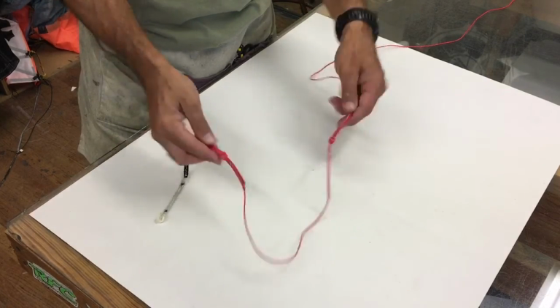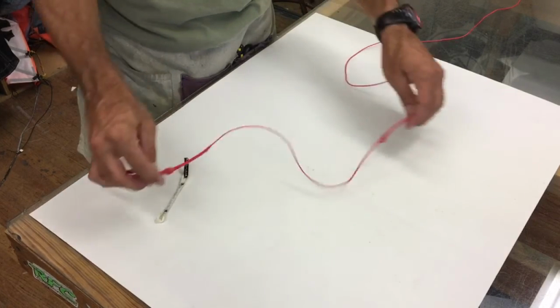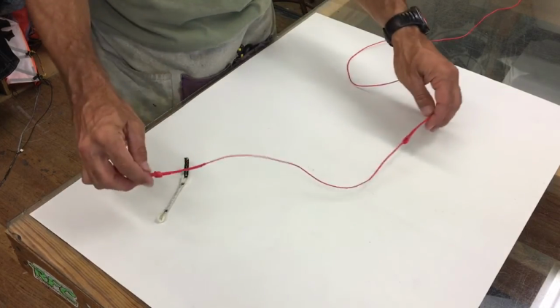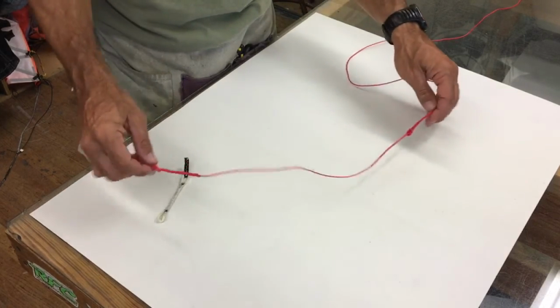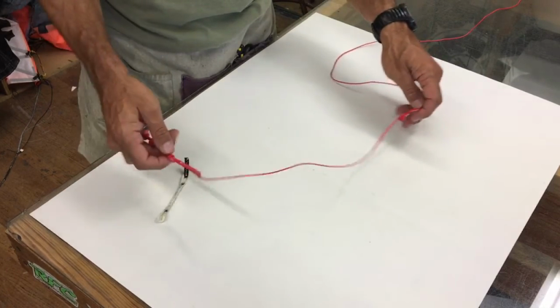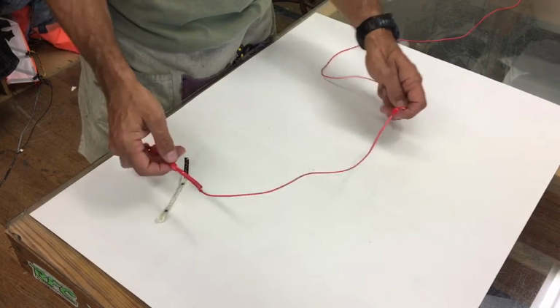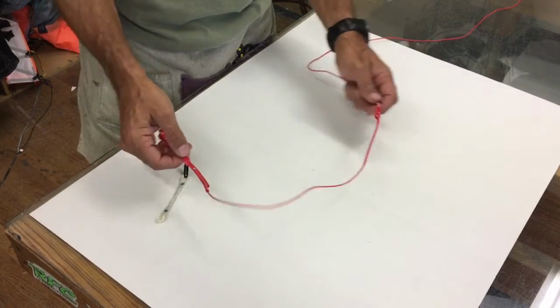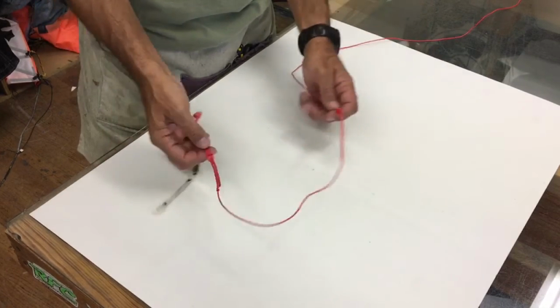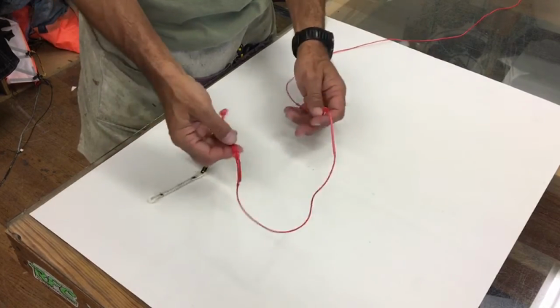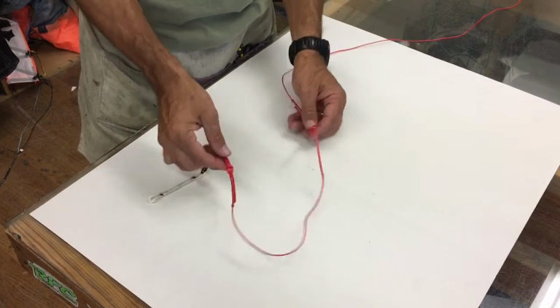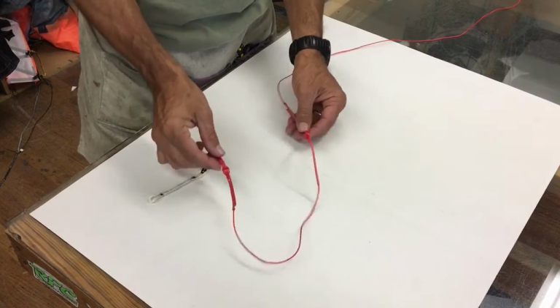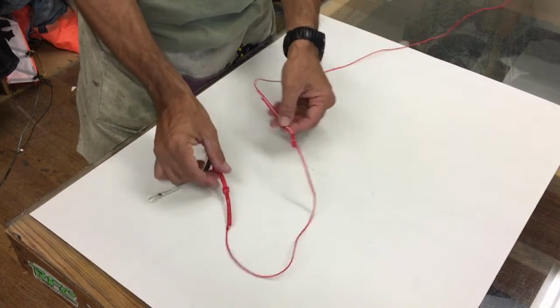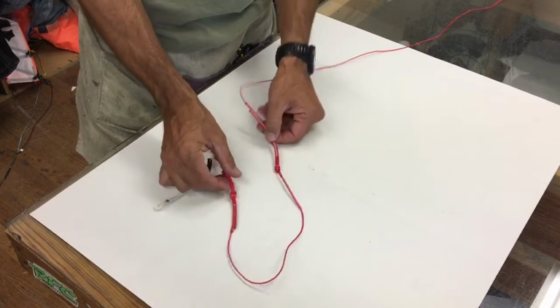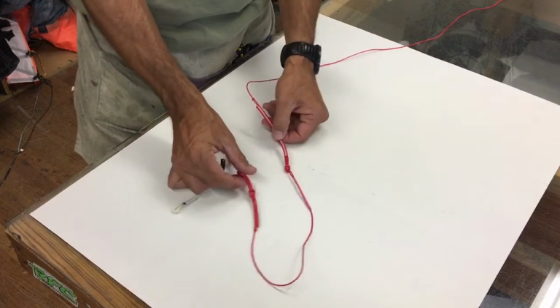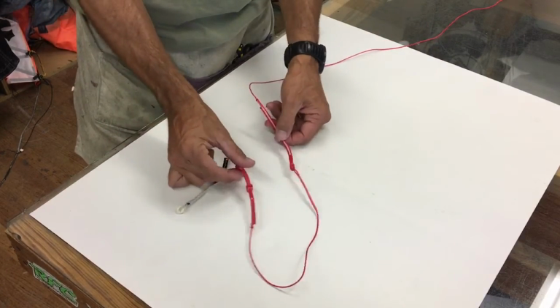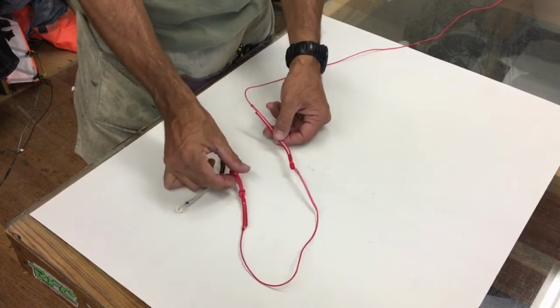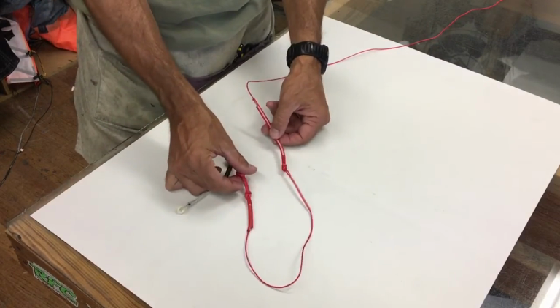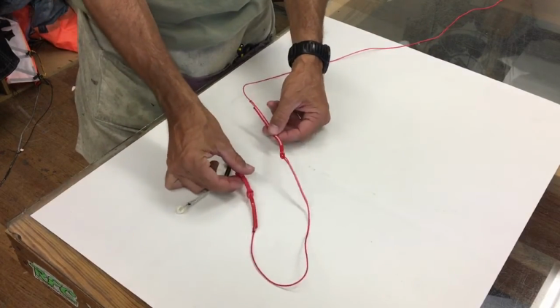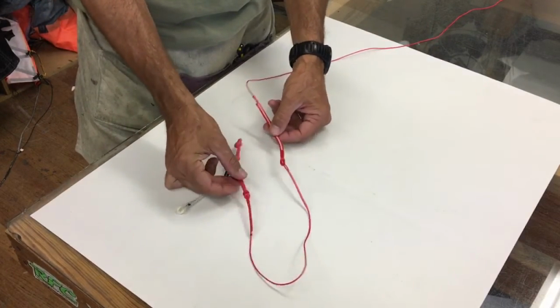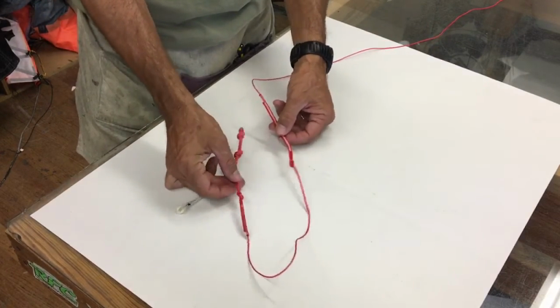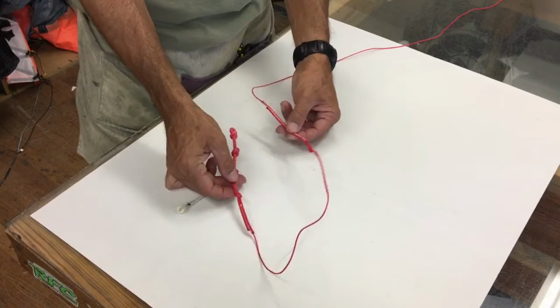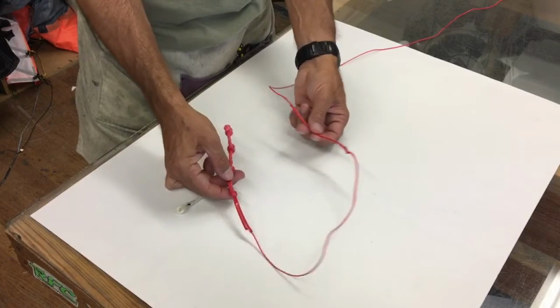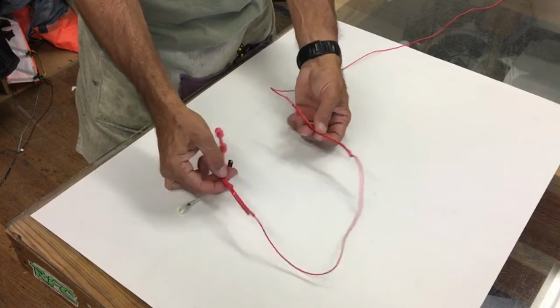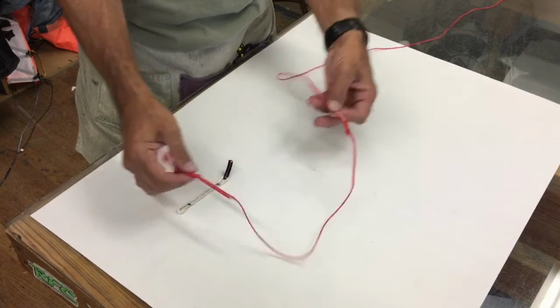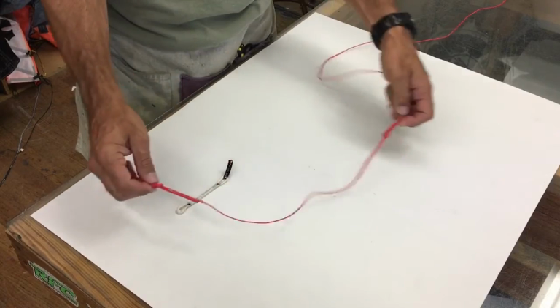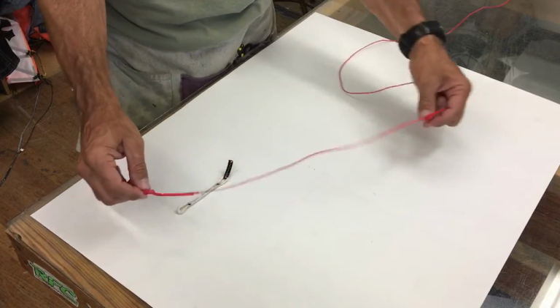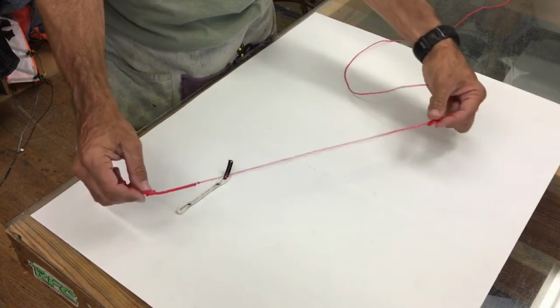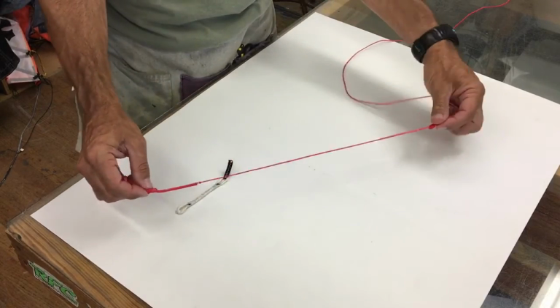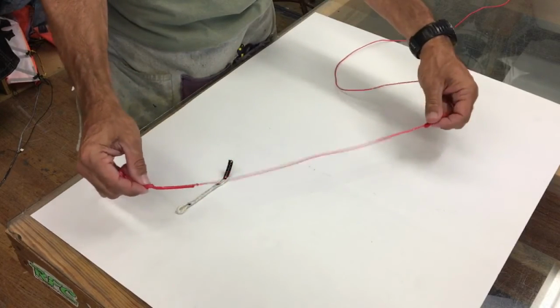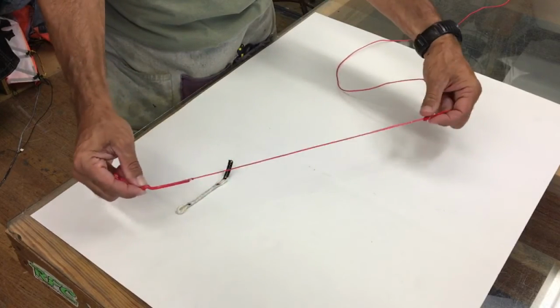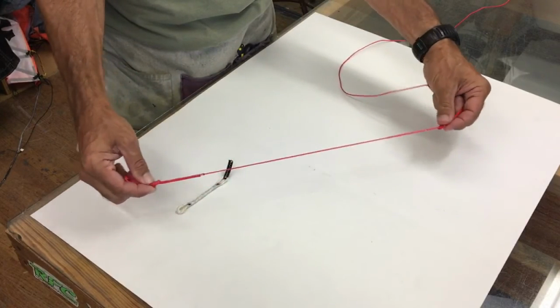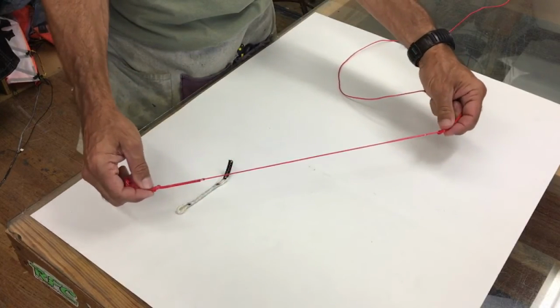That's Jeff Howard here at PKS Distribution to show you the custom line extensions.